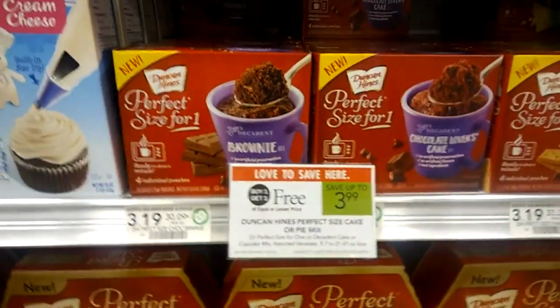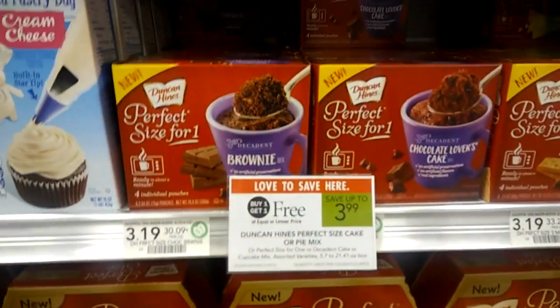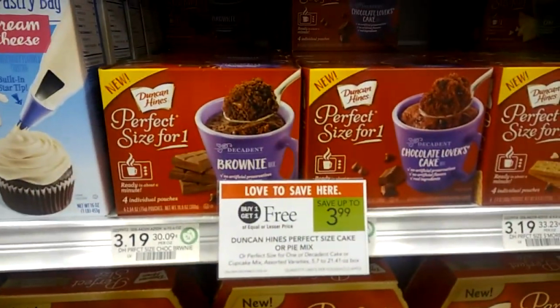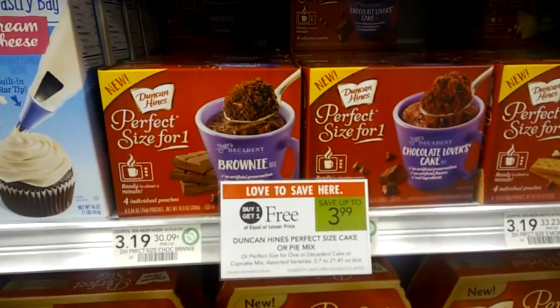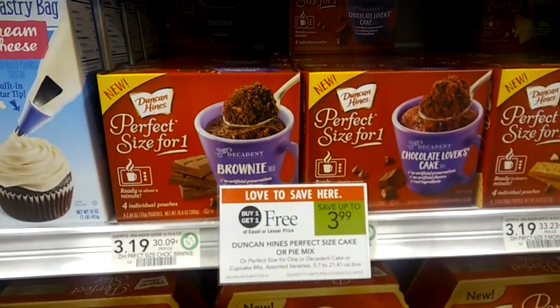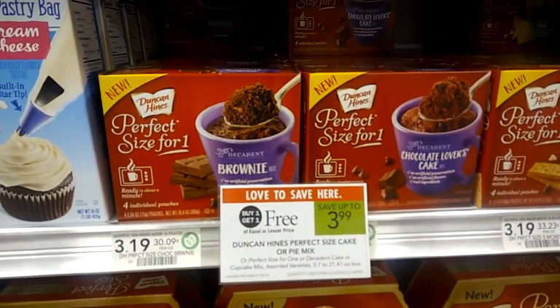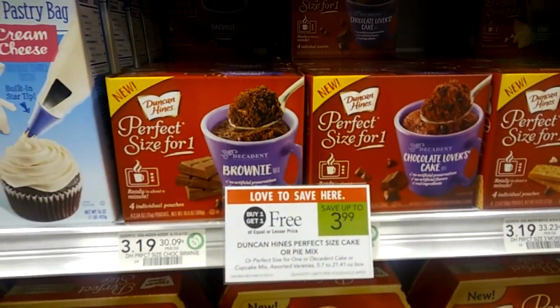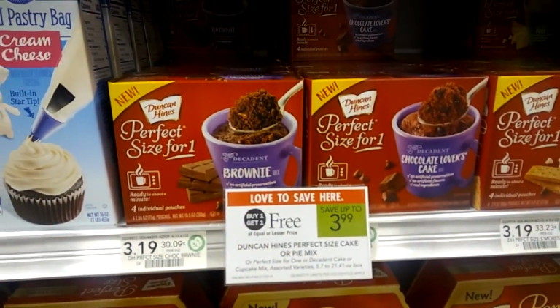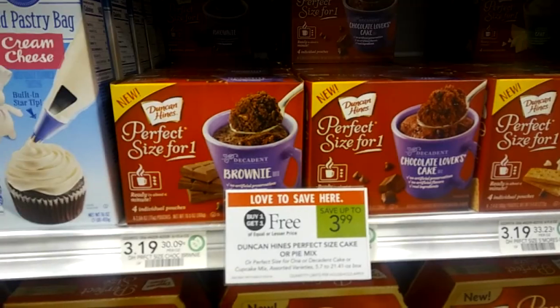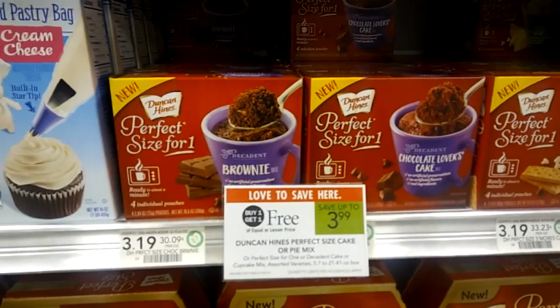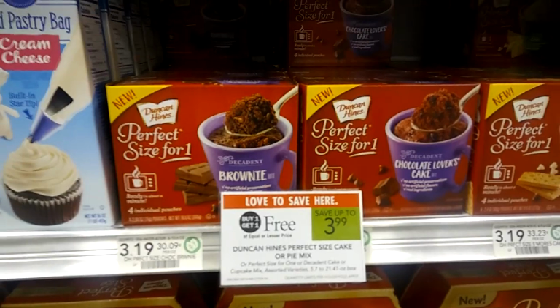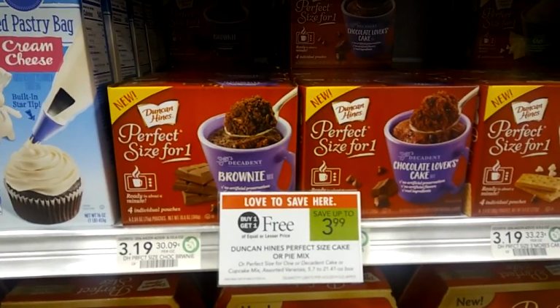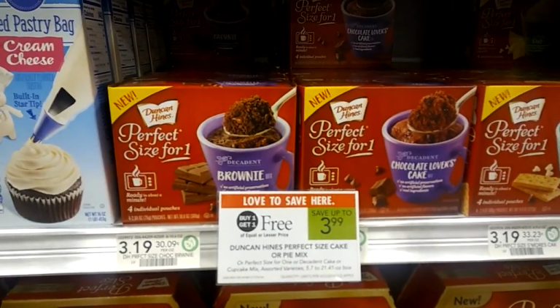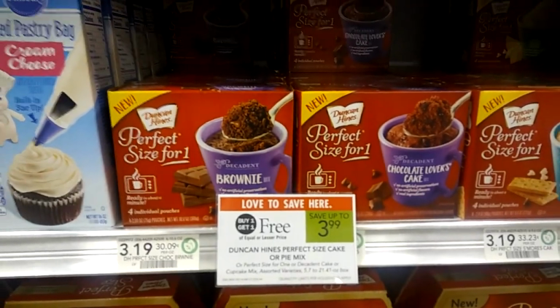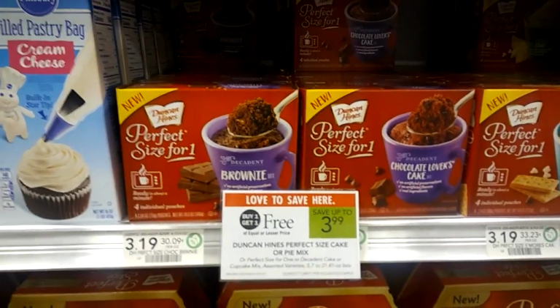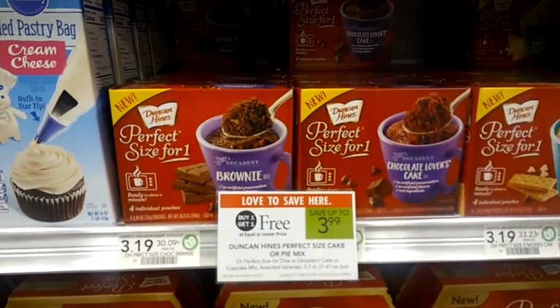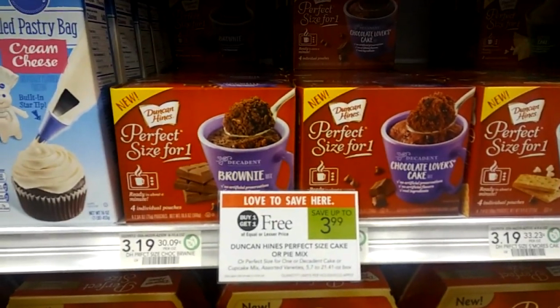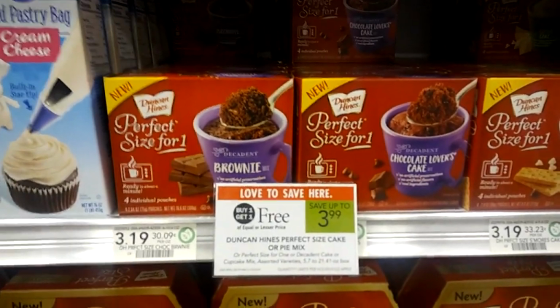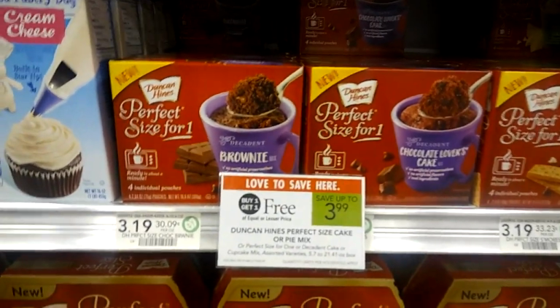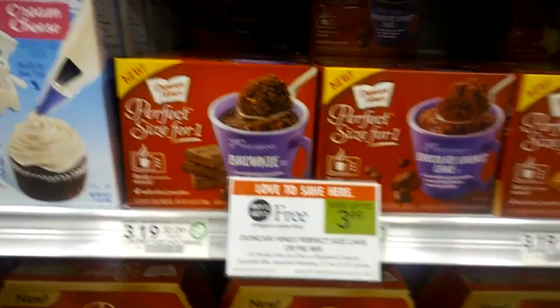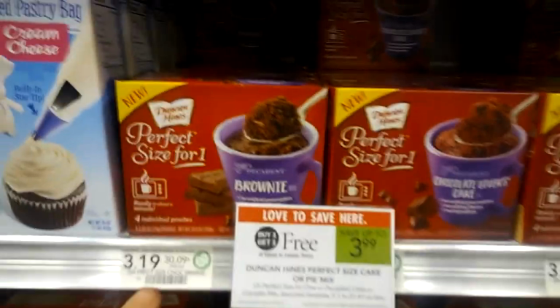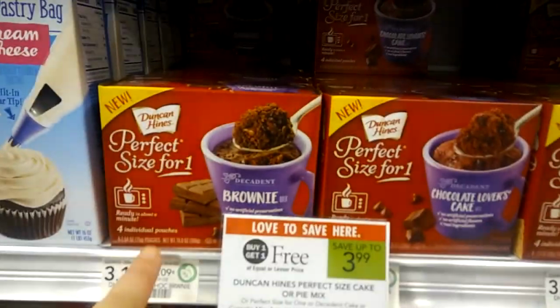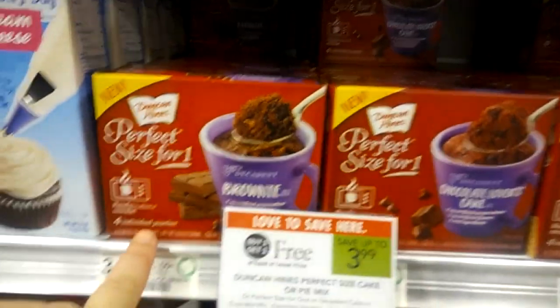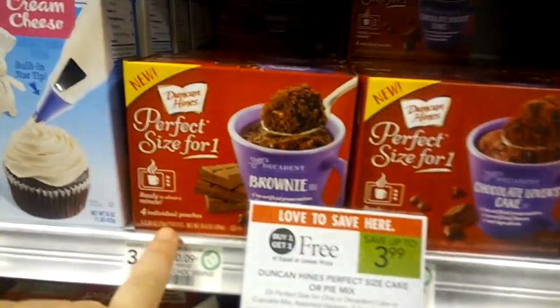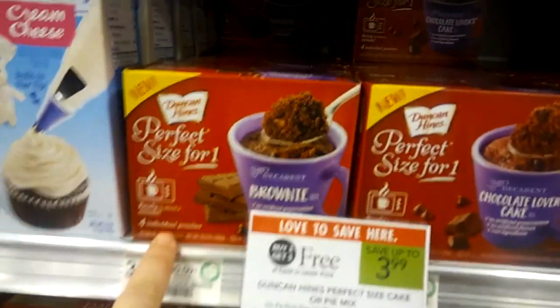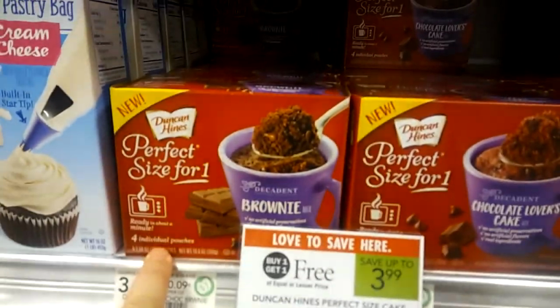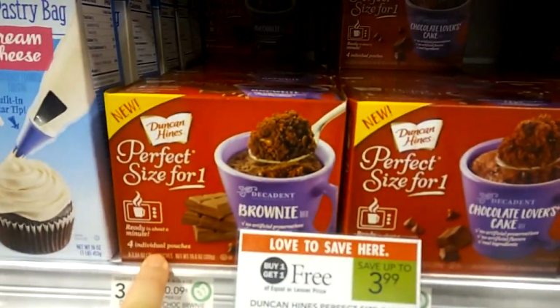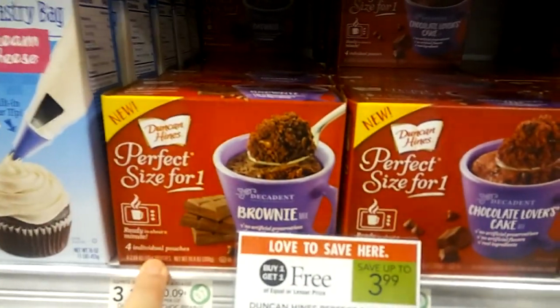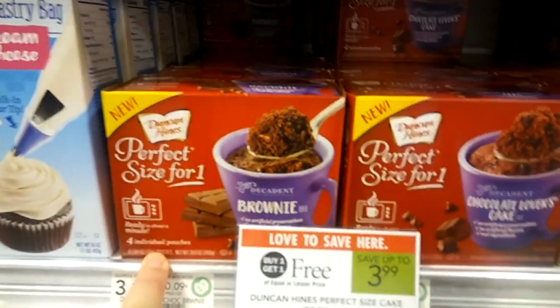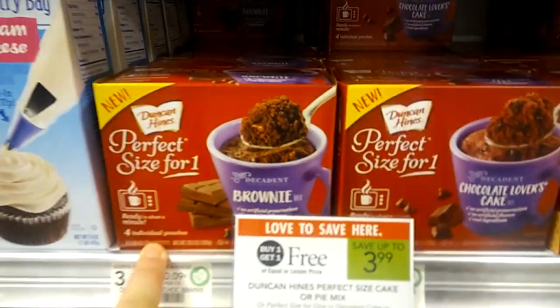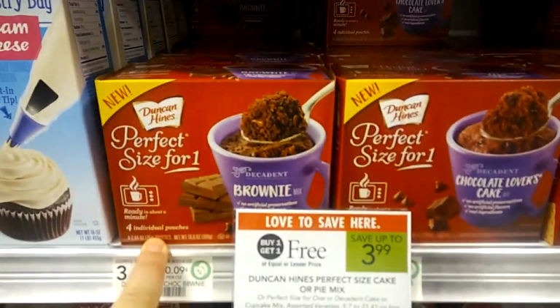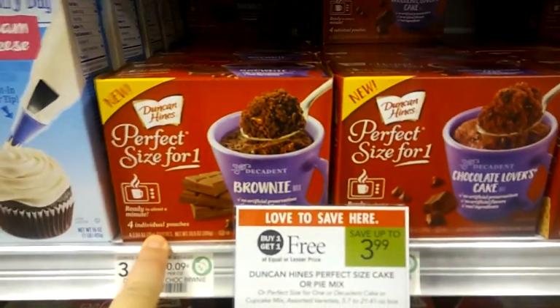Duncan Hines perfect-size-for-one cake mixes. There are four pouches in this box.